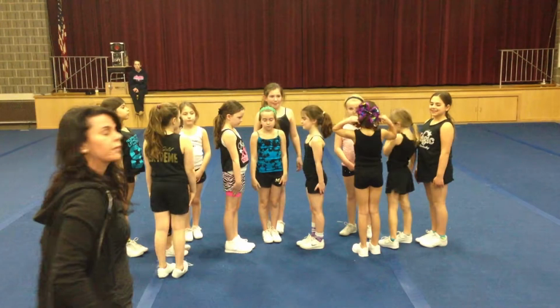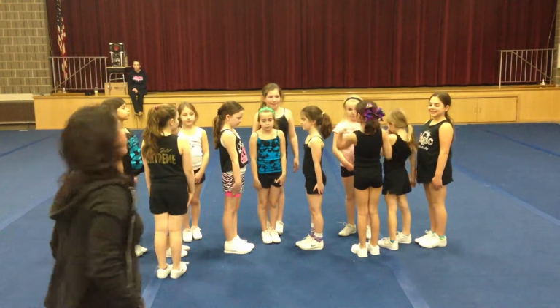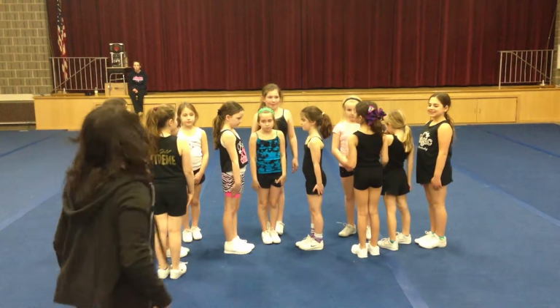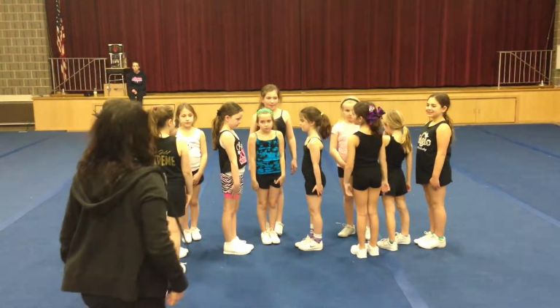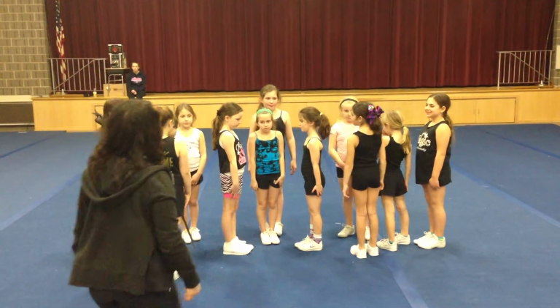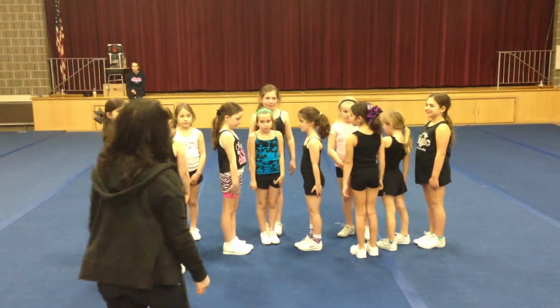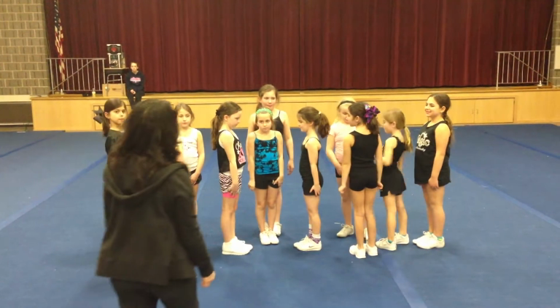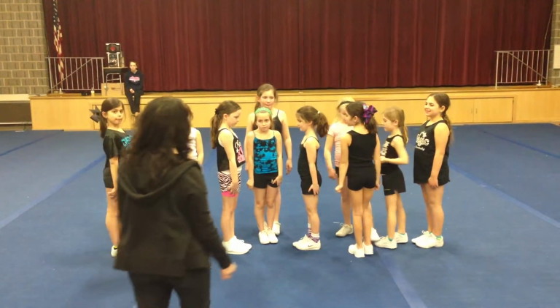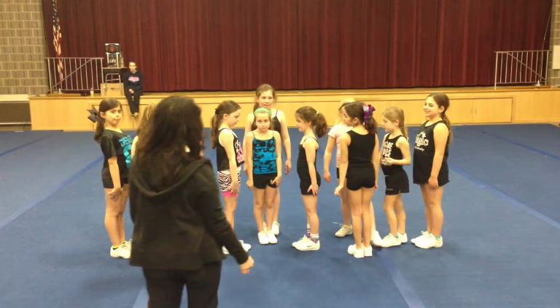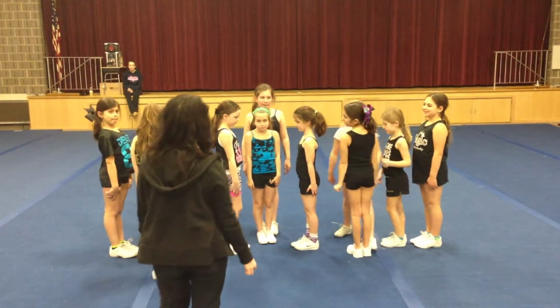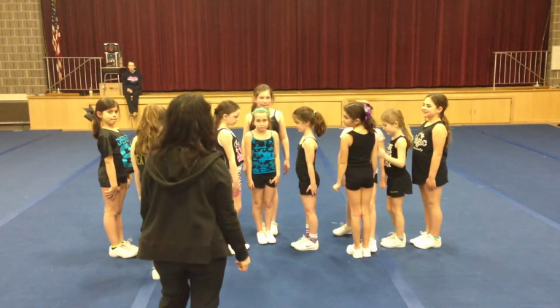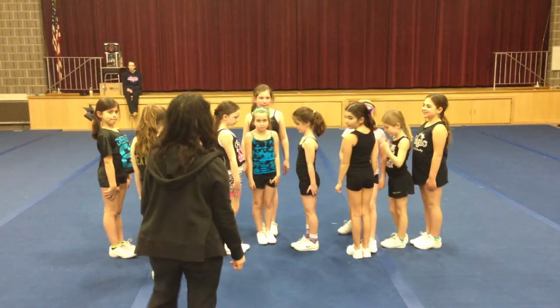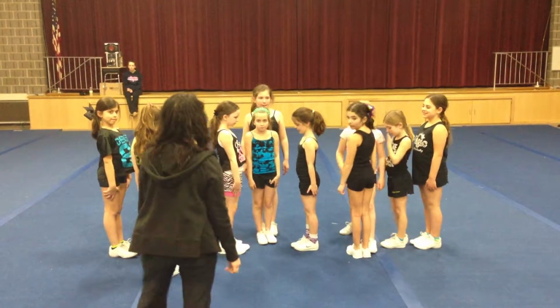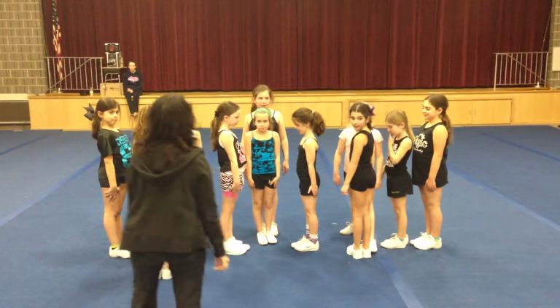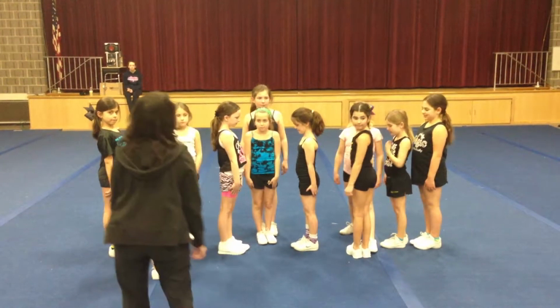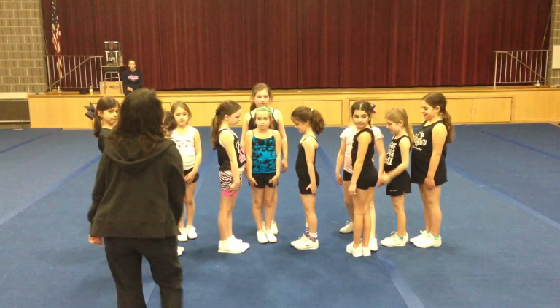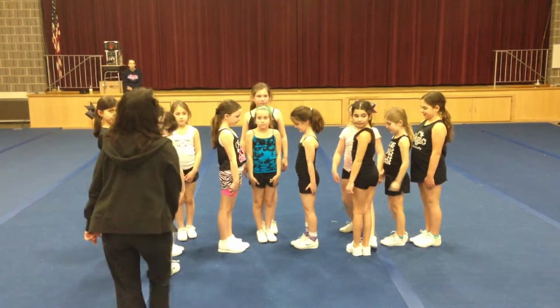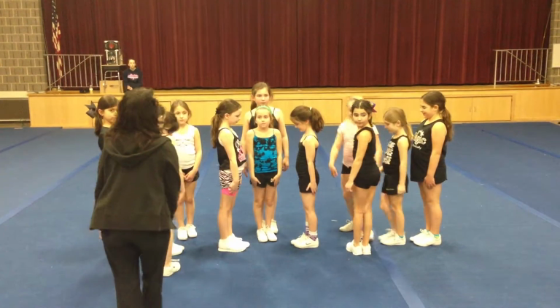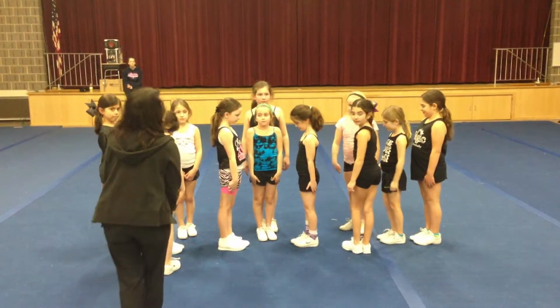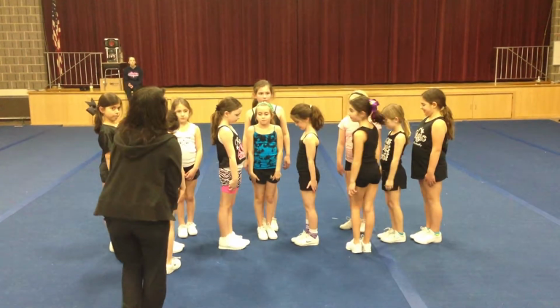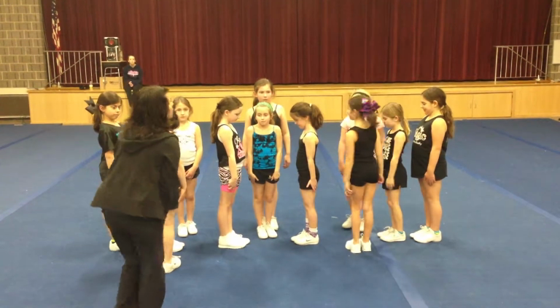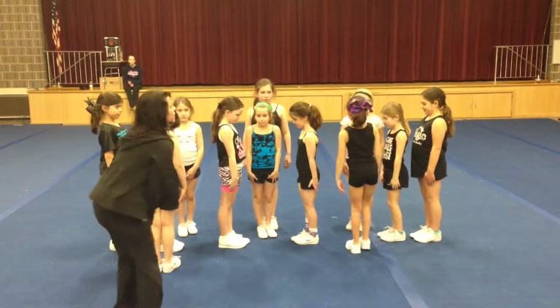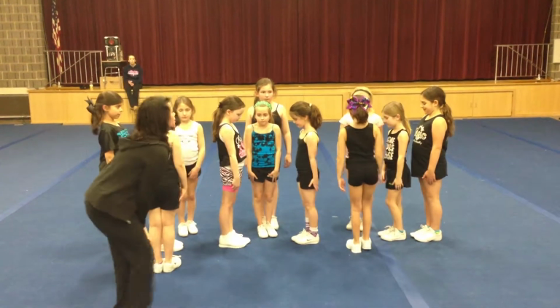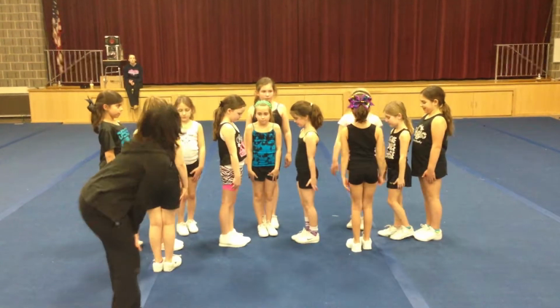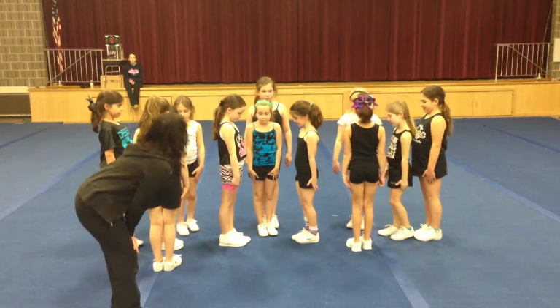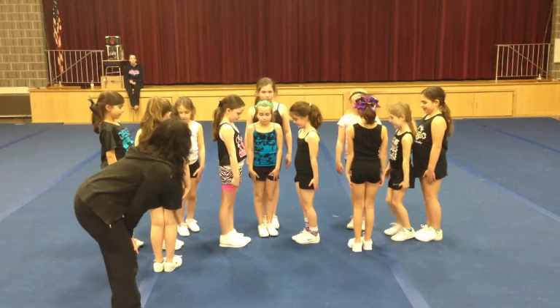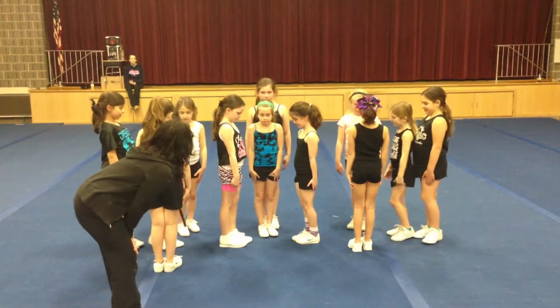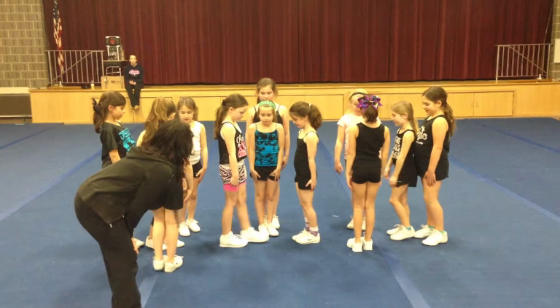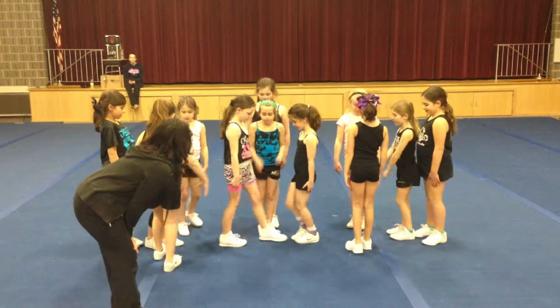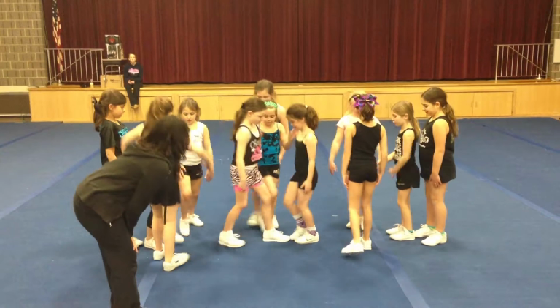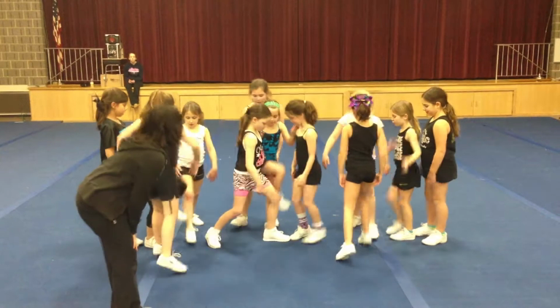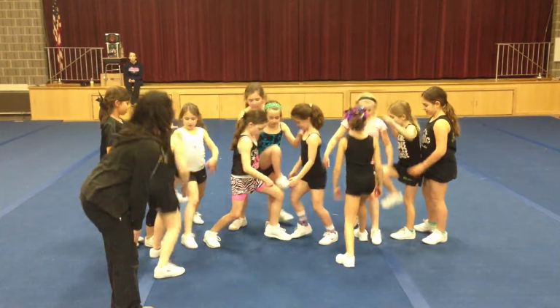Okay, thigh stand pyramid. Here we go. Ready? 5, 6, 7, 8. Set.